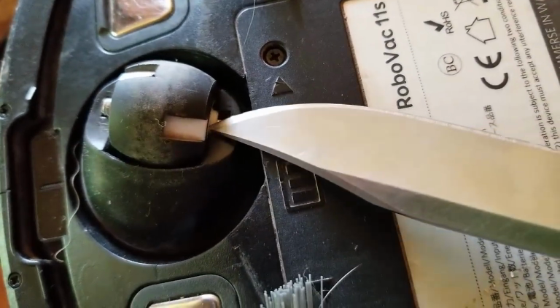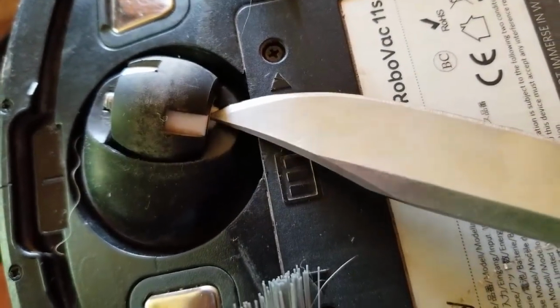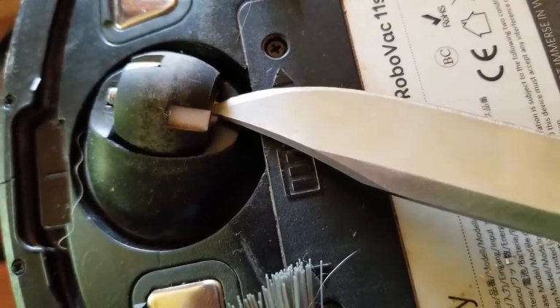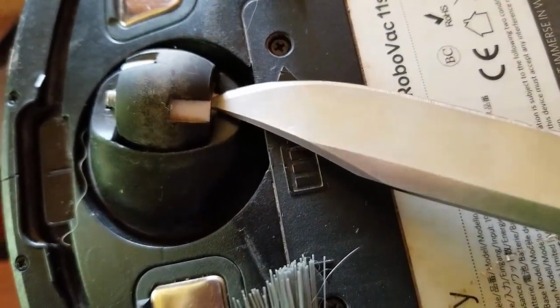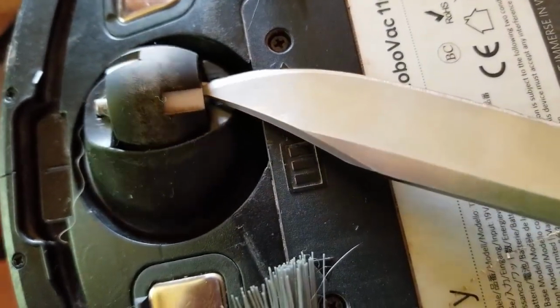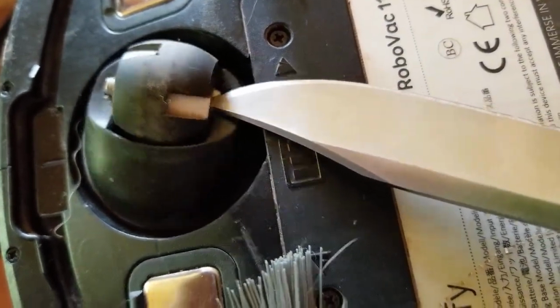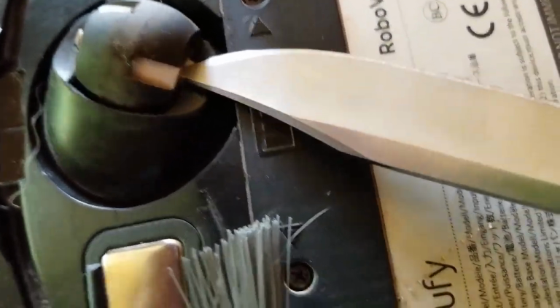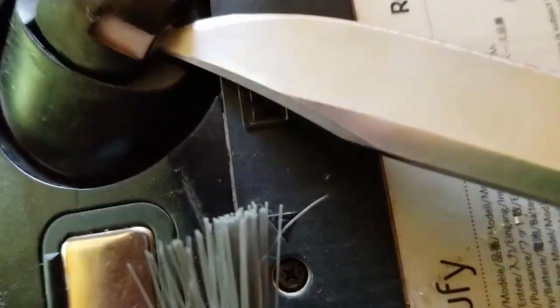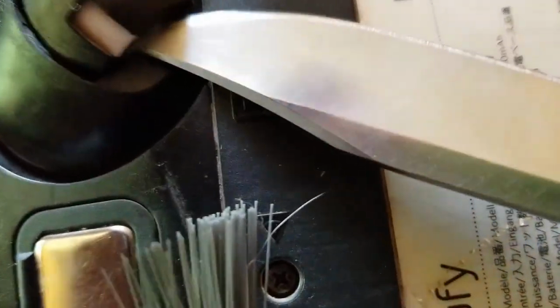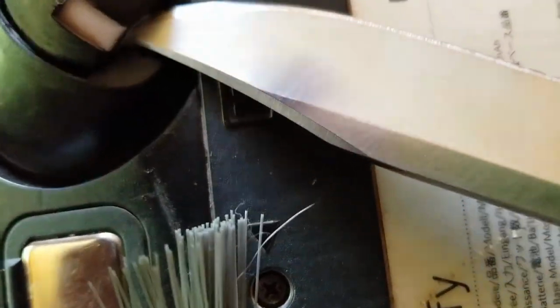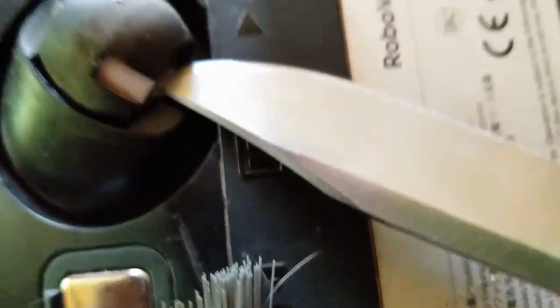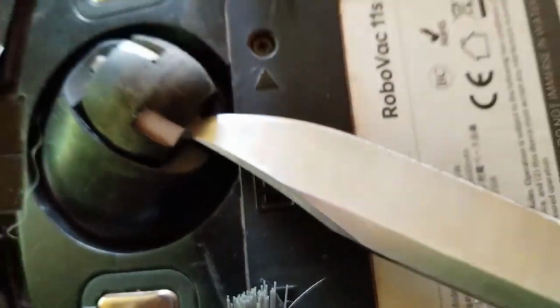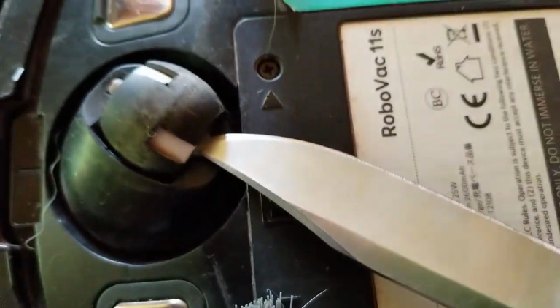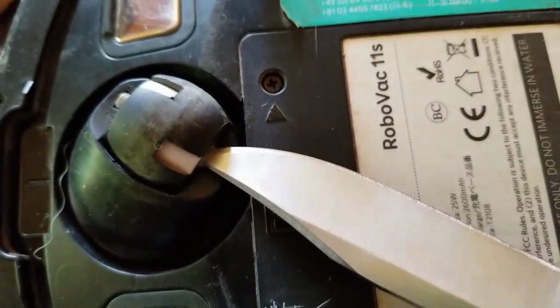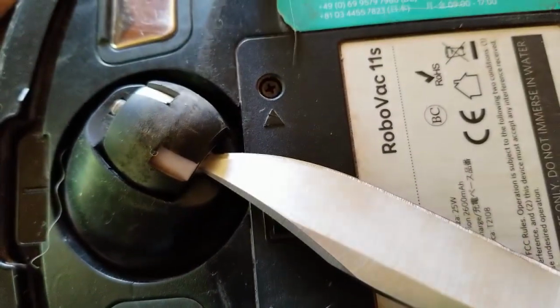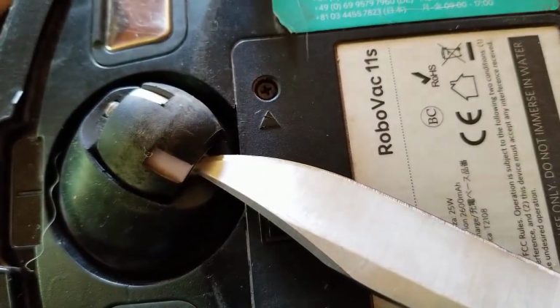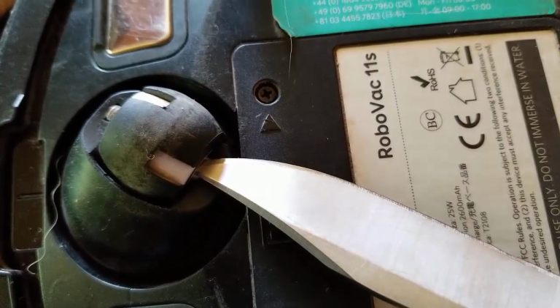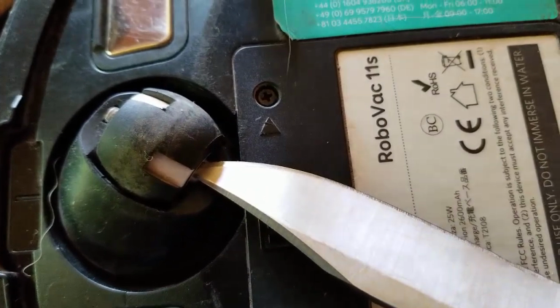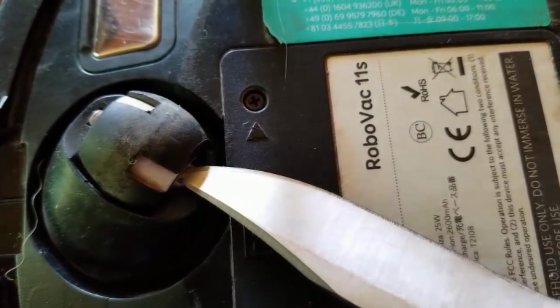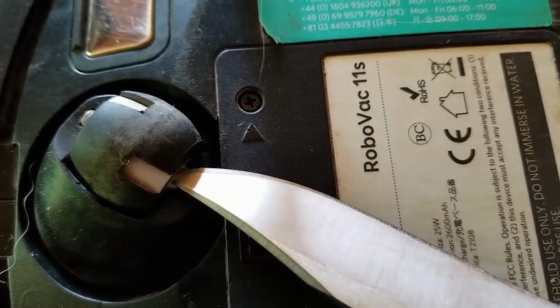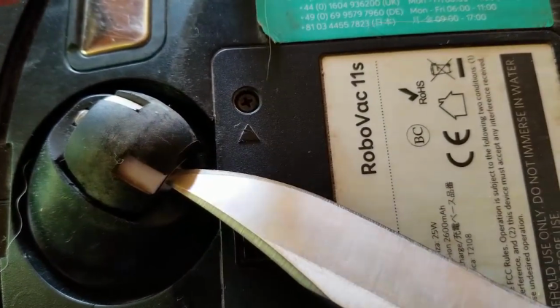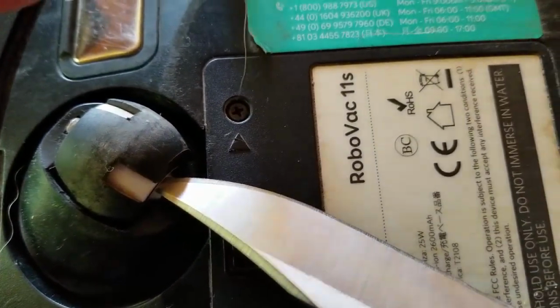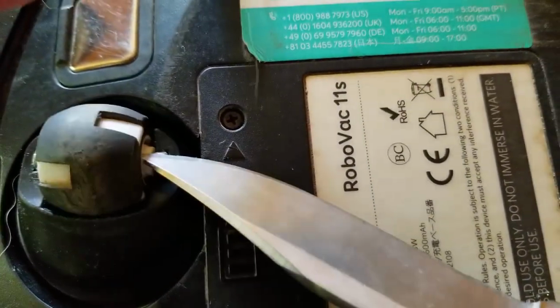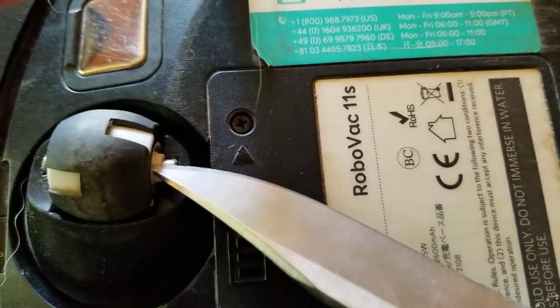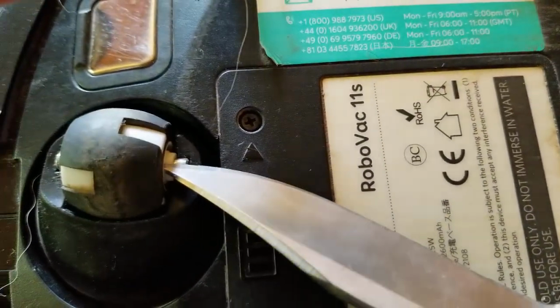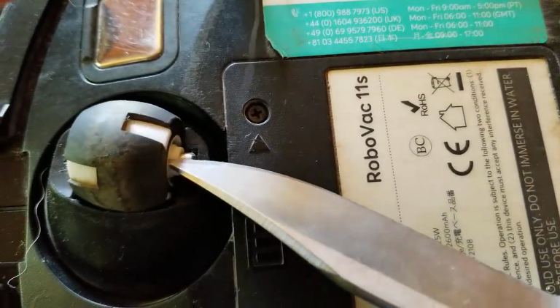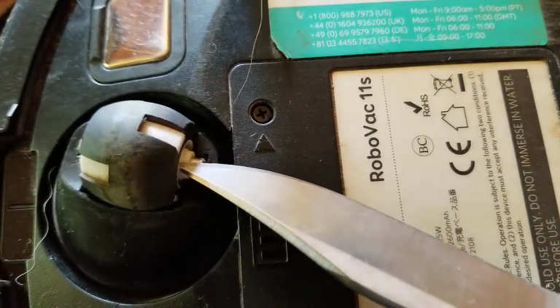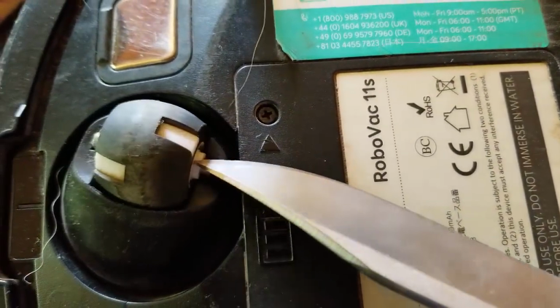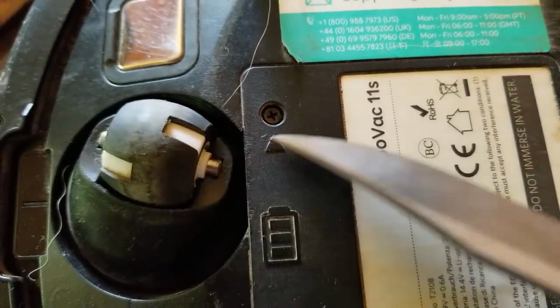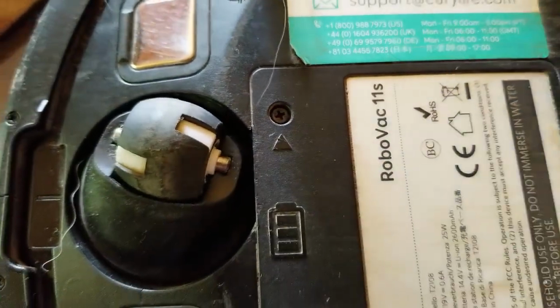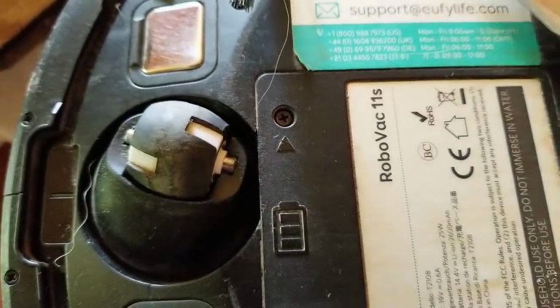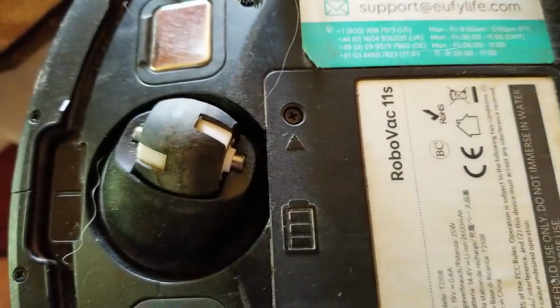Put it in the slot and then just twist until you hear the pop, and it's out.